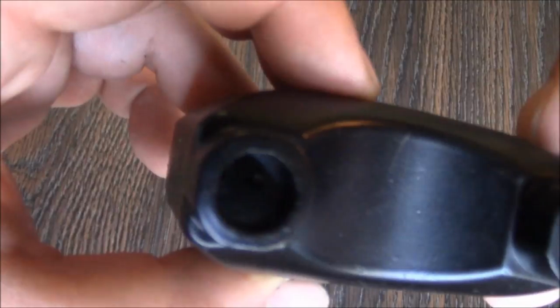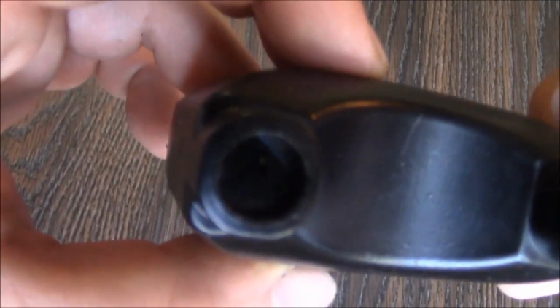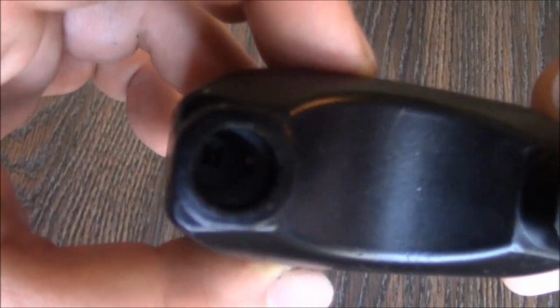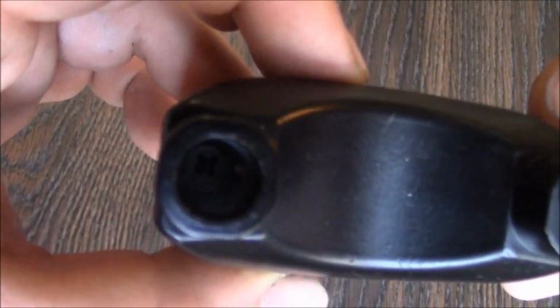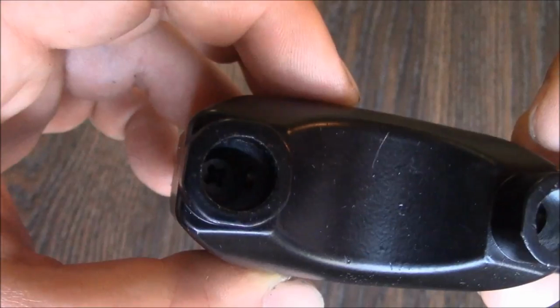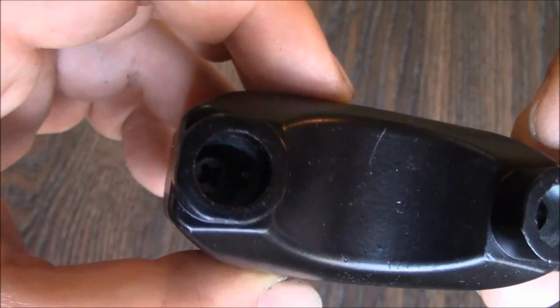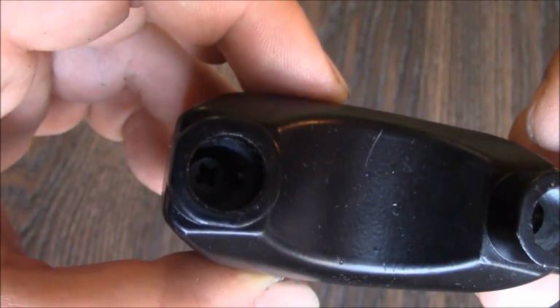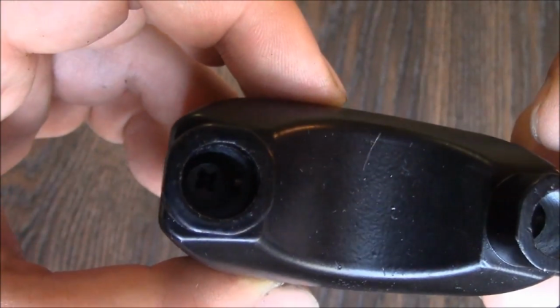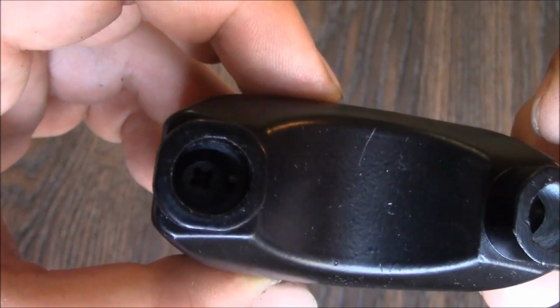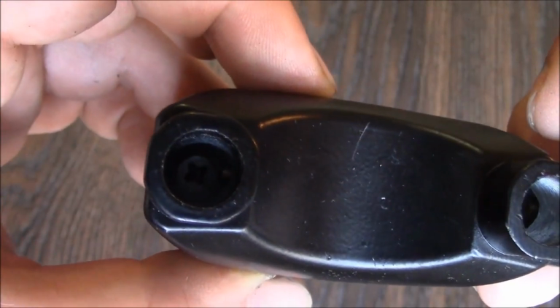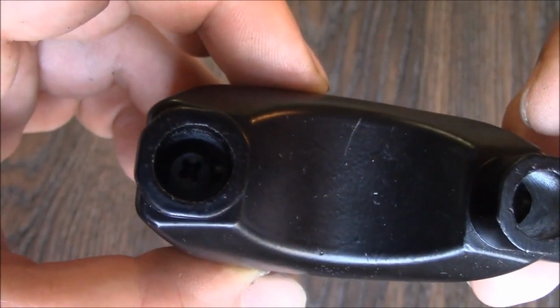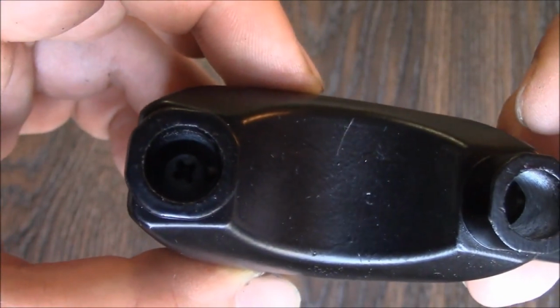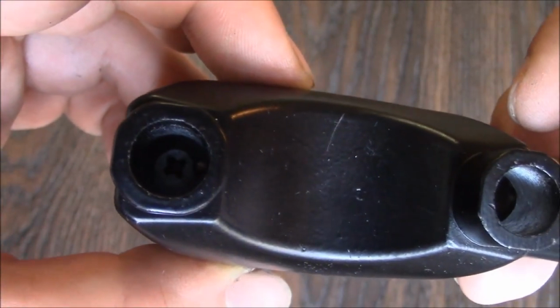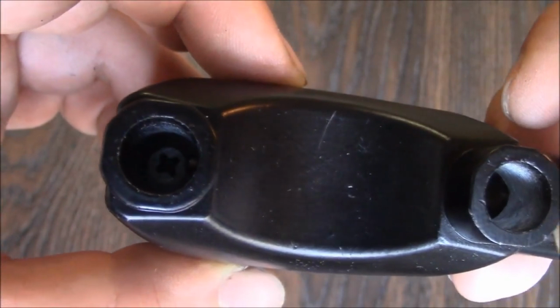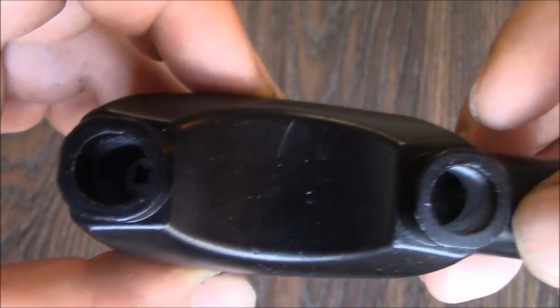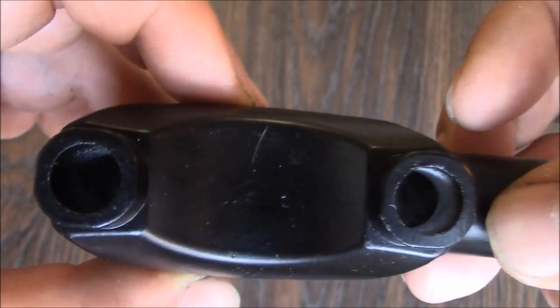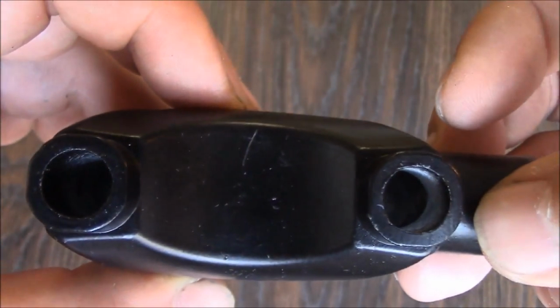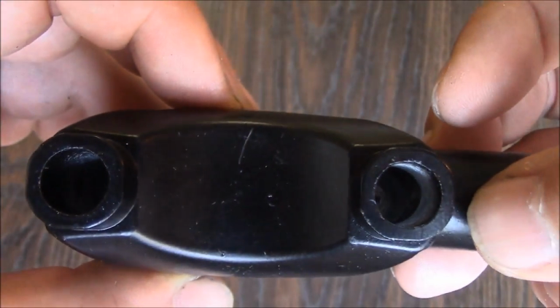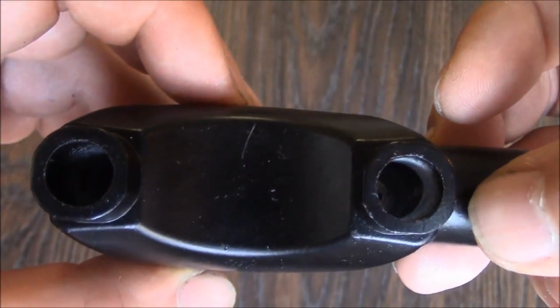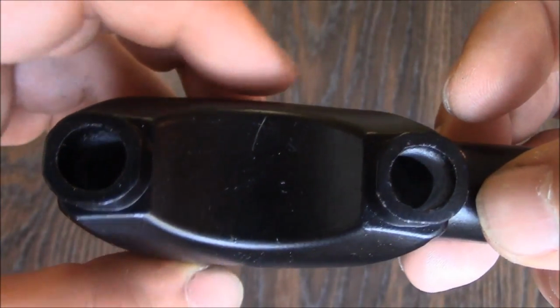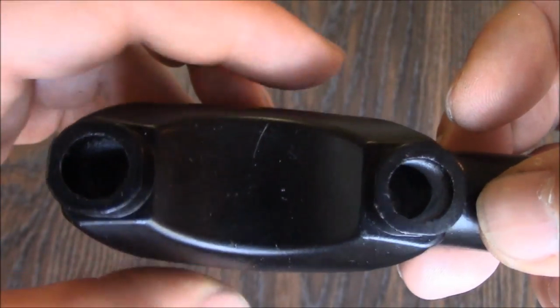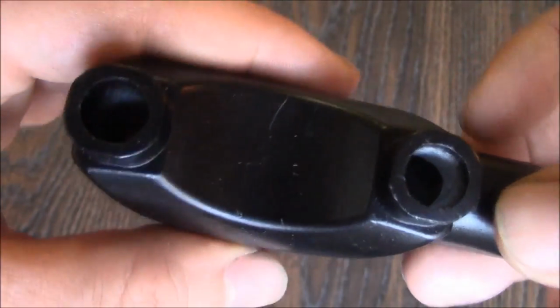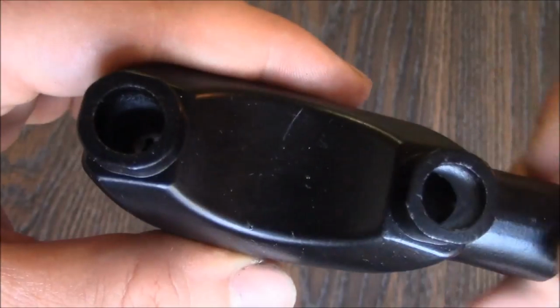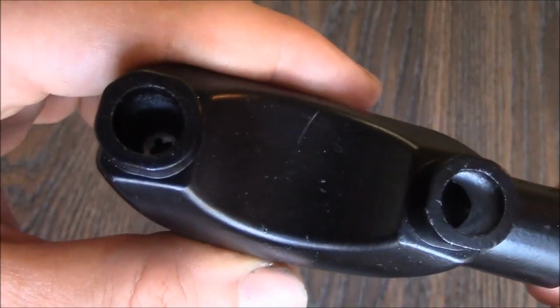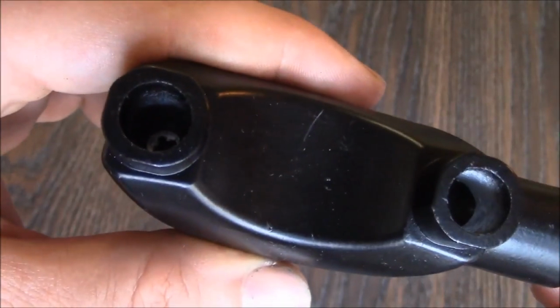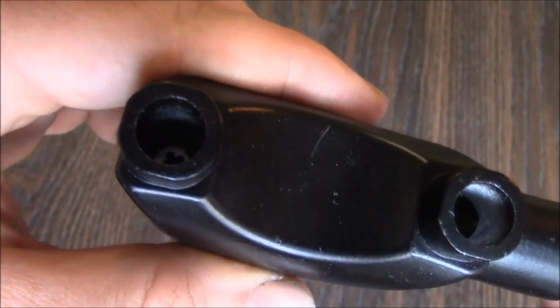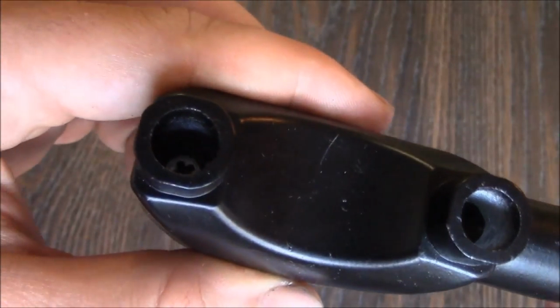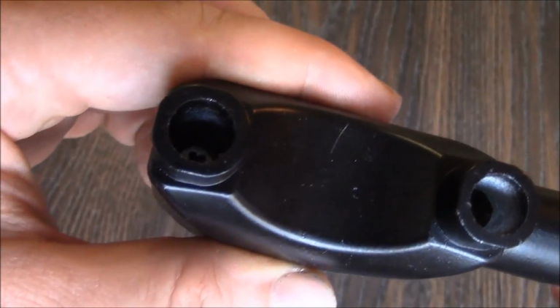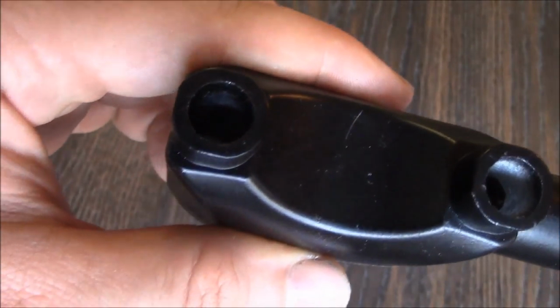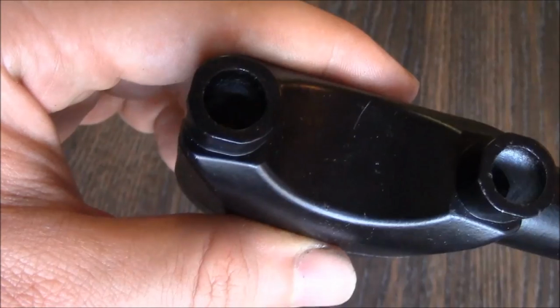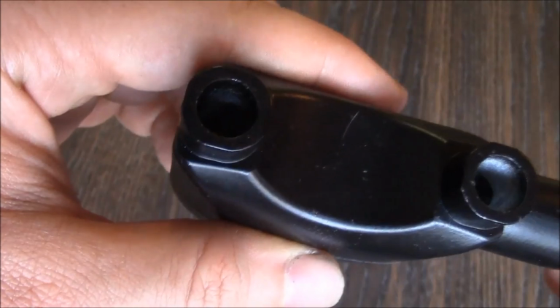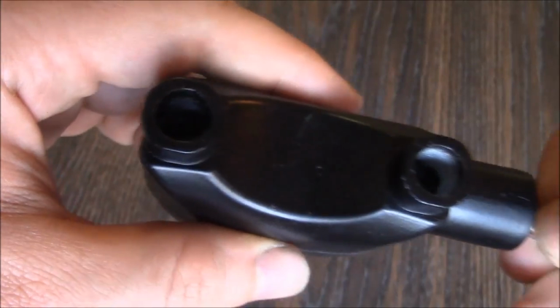Right inside there are two Phillips head screws and they need to be removed. So let's remove the screws.